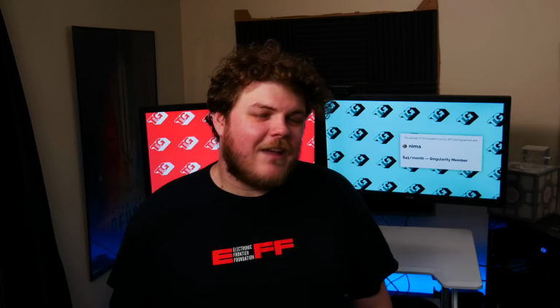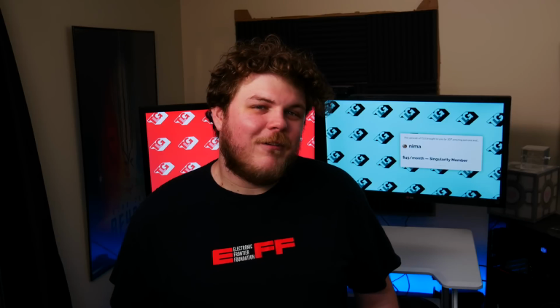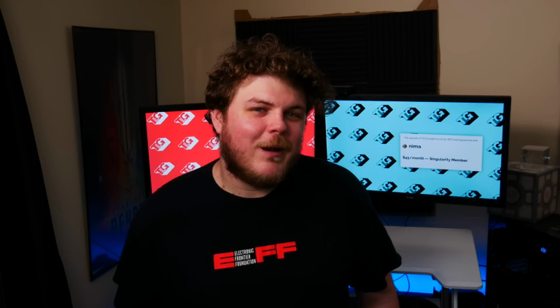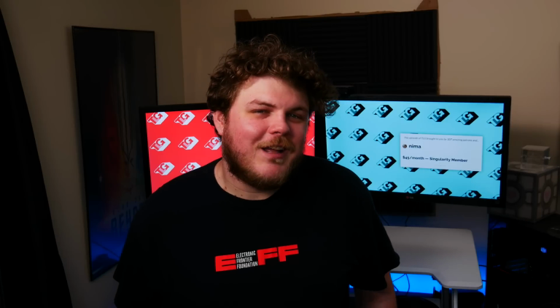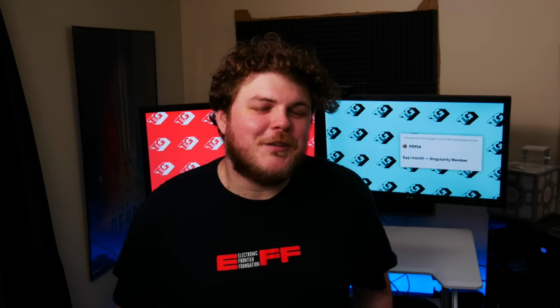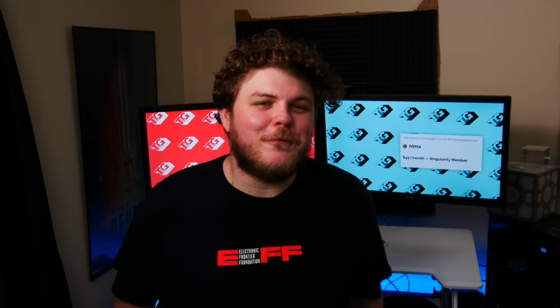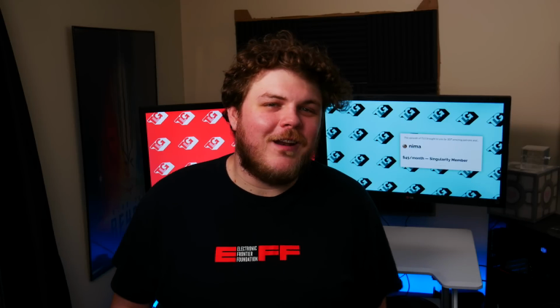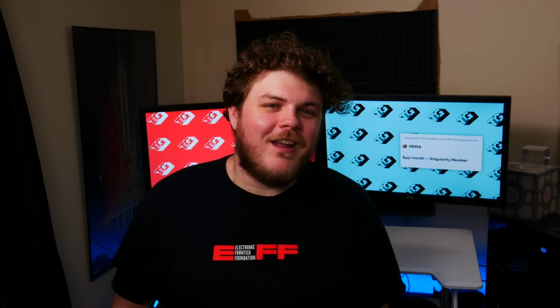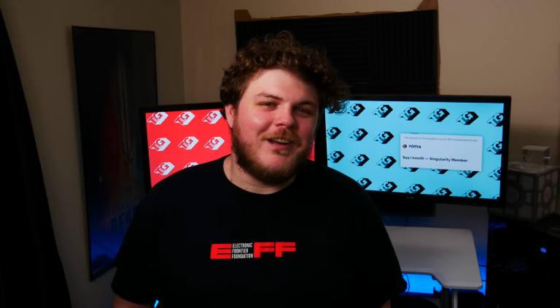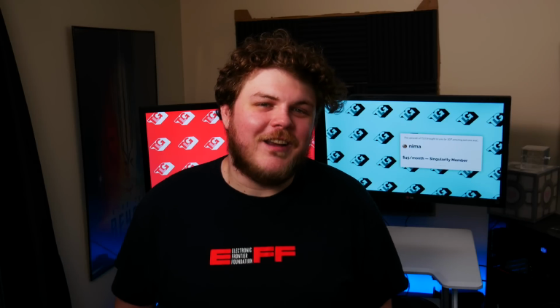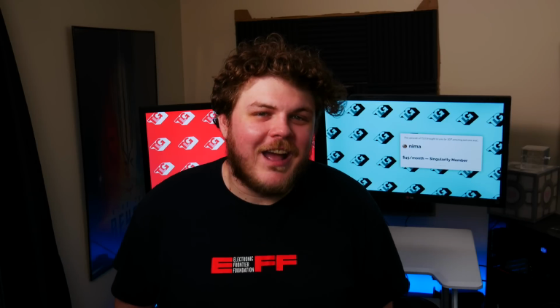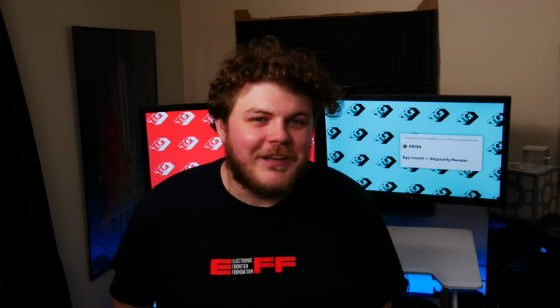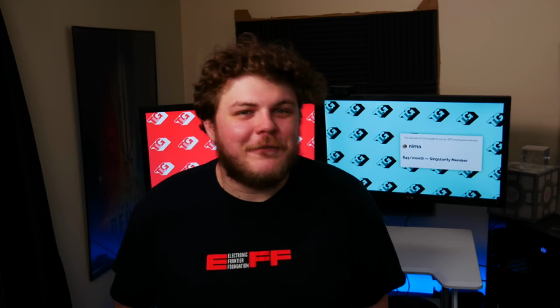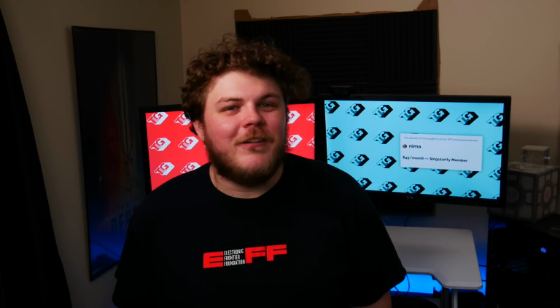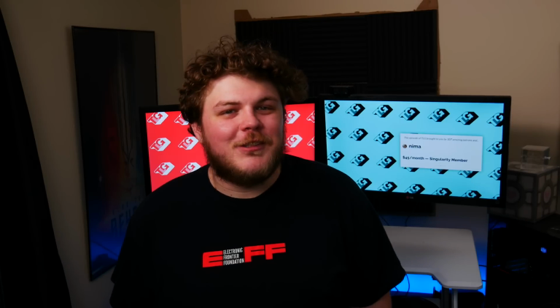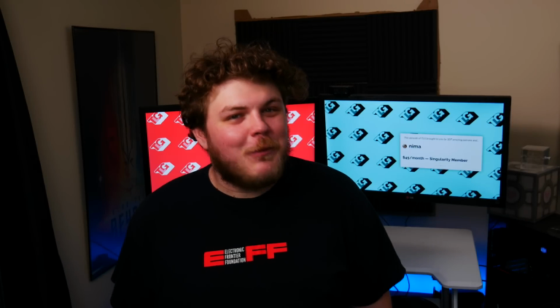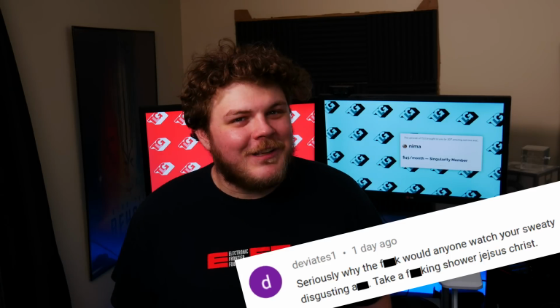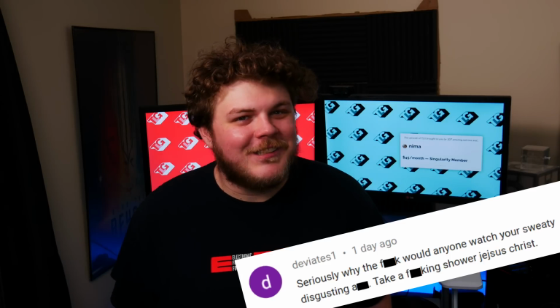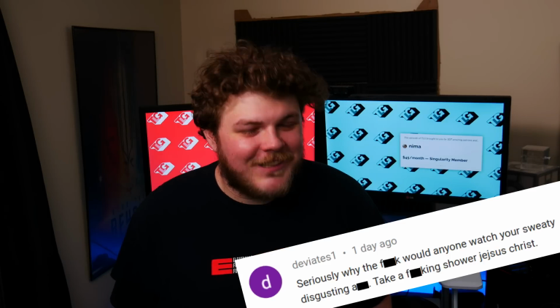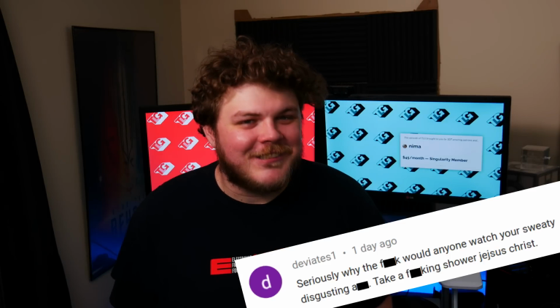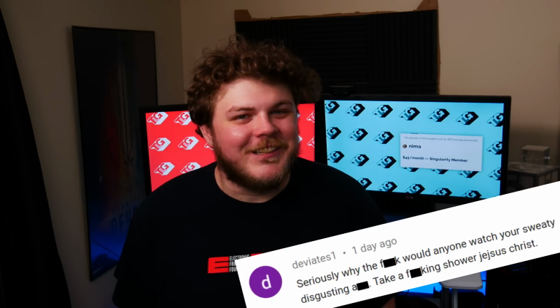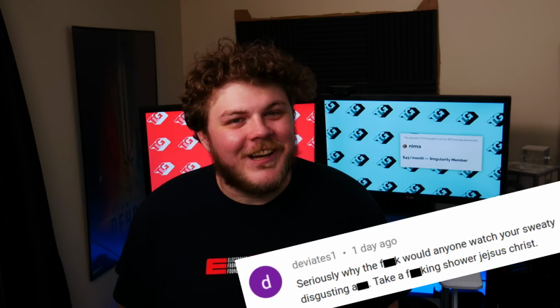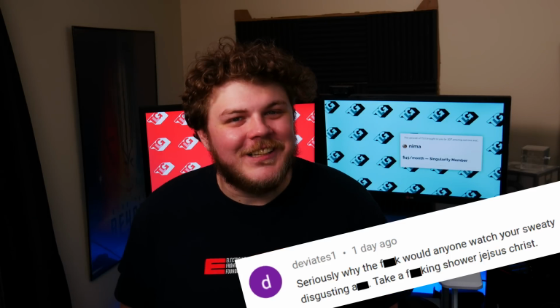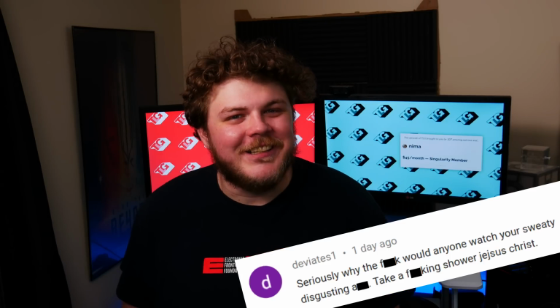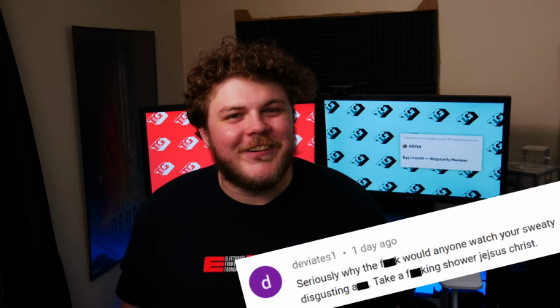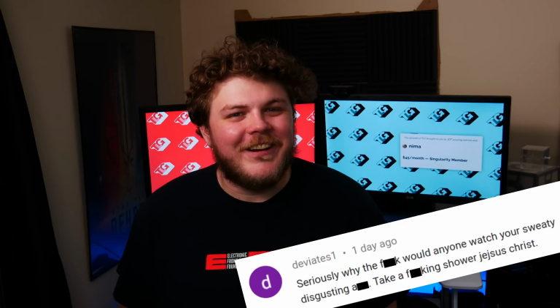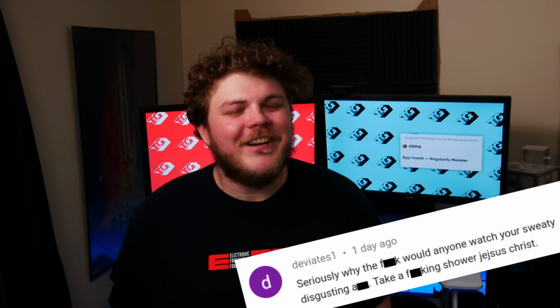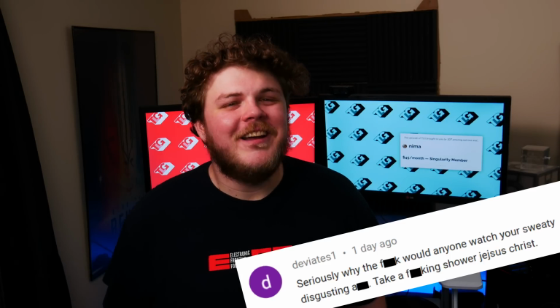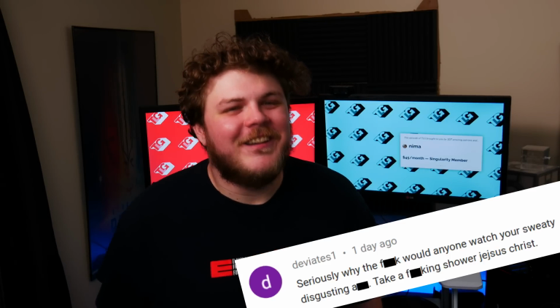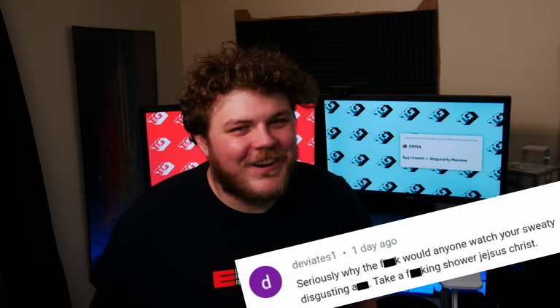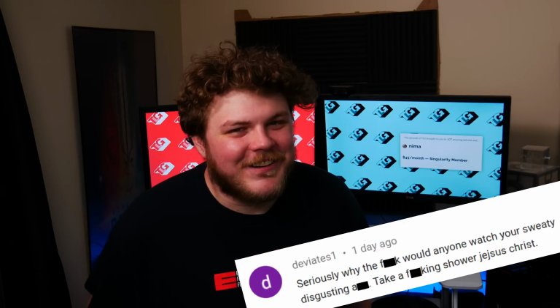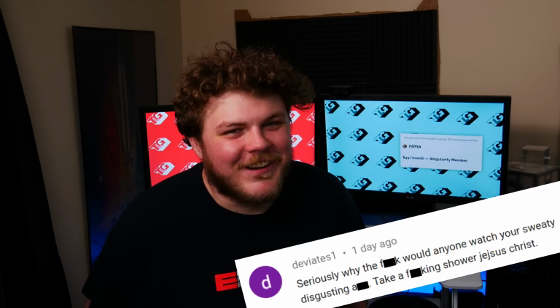Hey everybody, it's your friend and your guy and your favorite sweaty and disgusting content creator, Gardner.